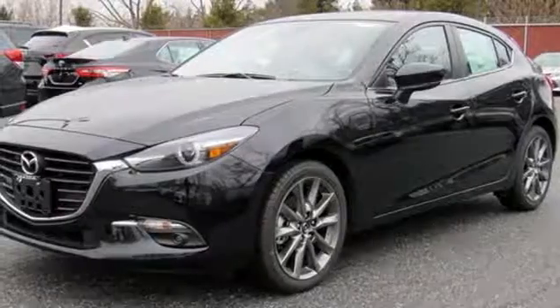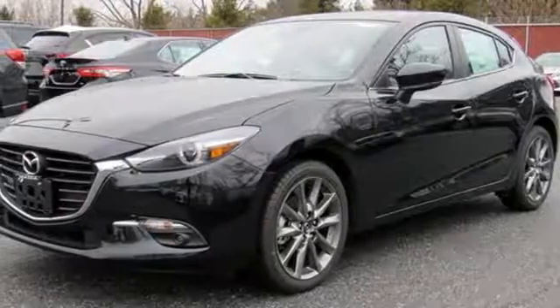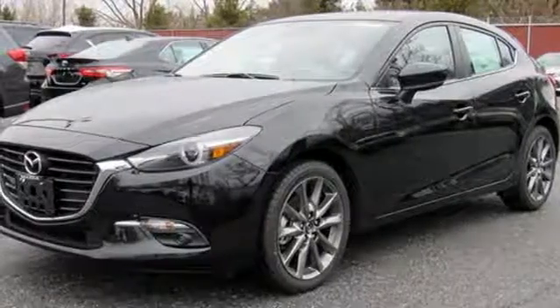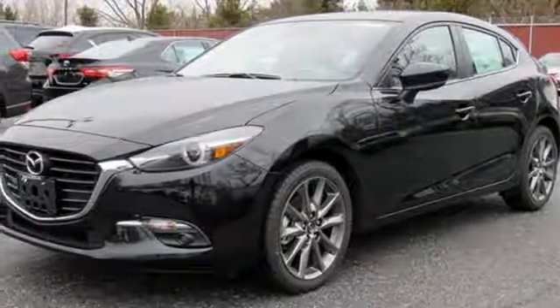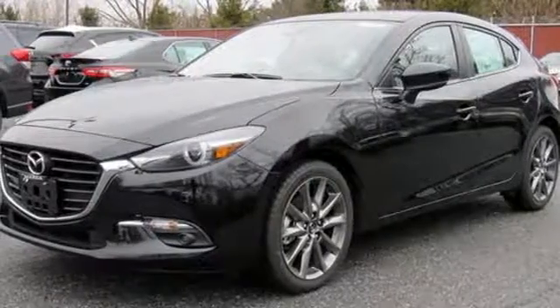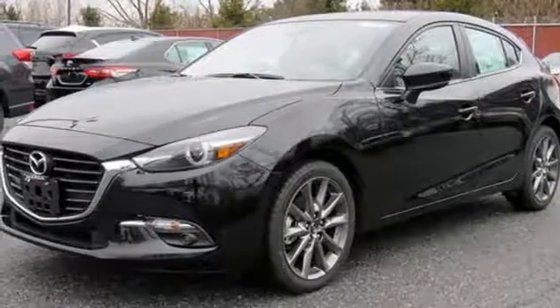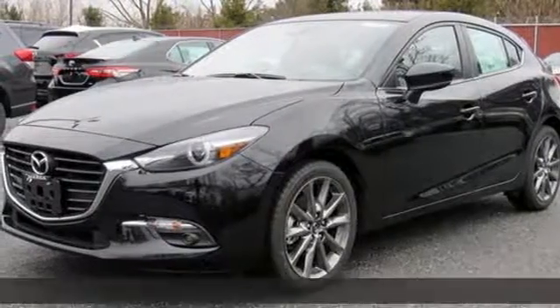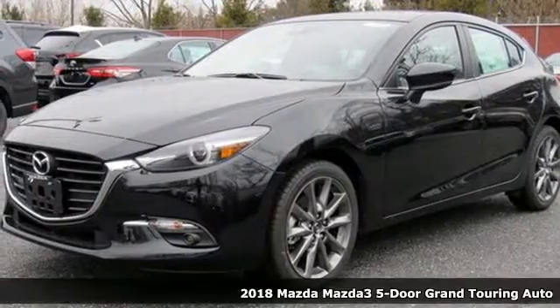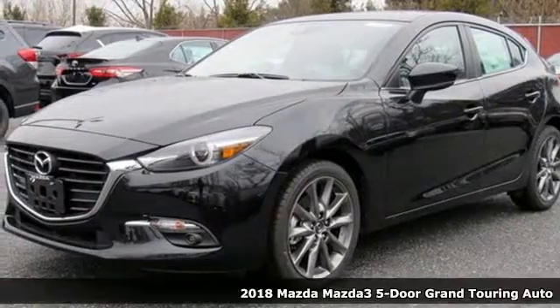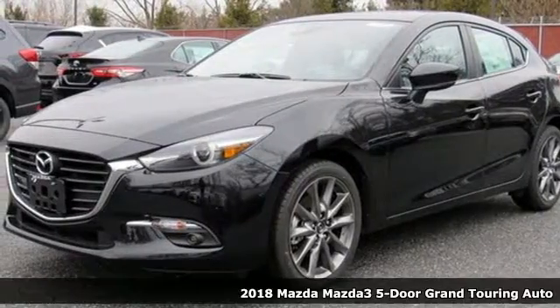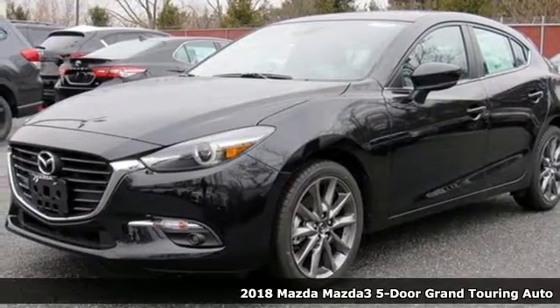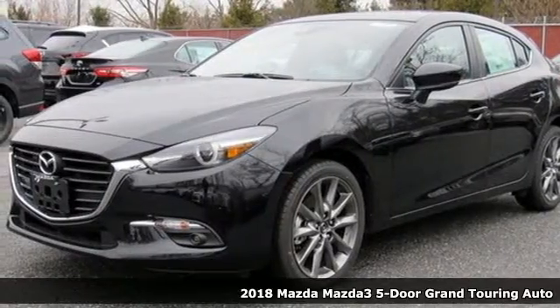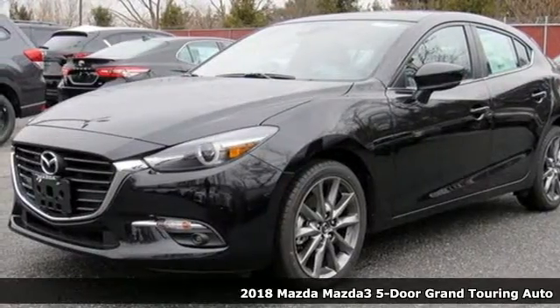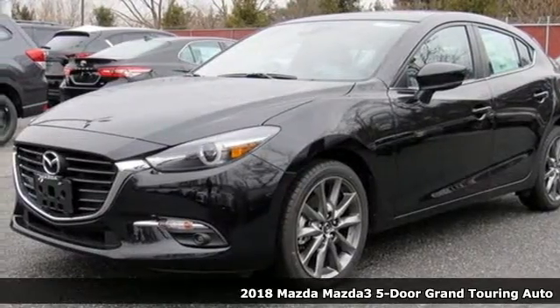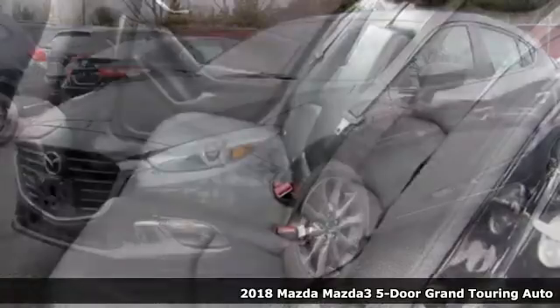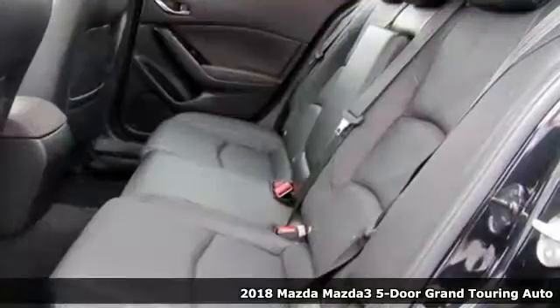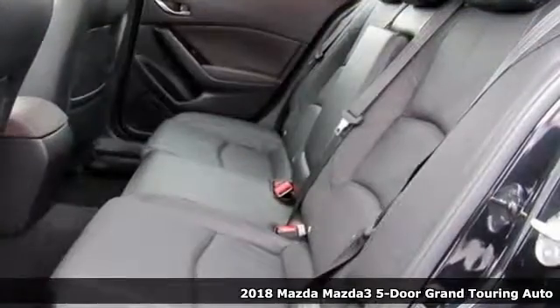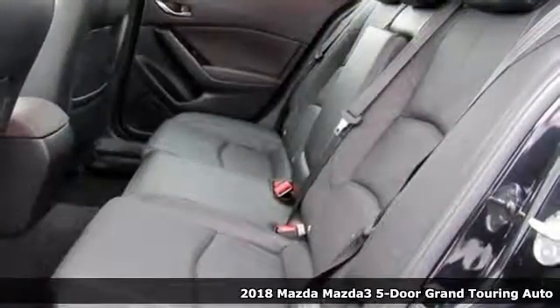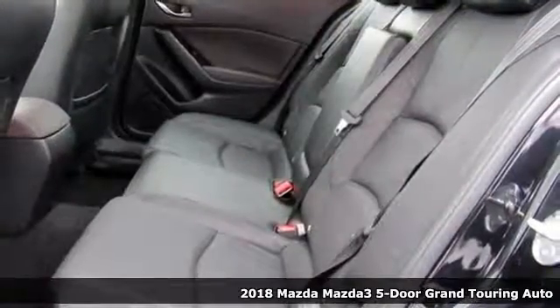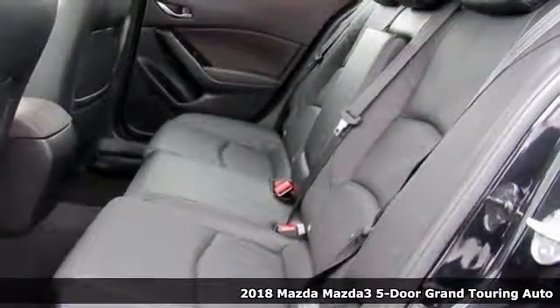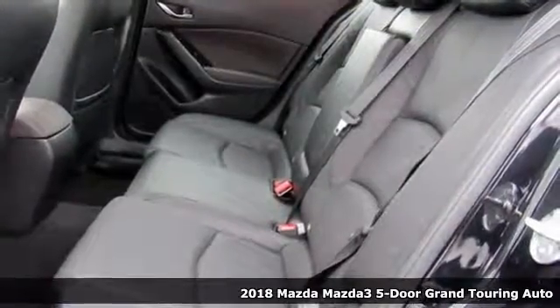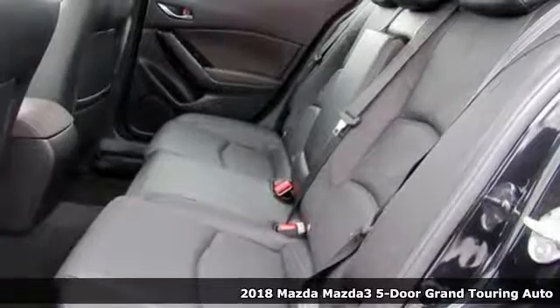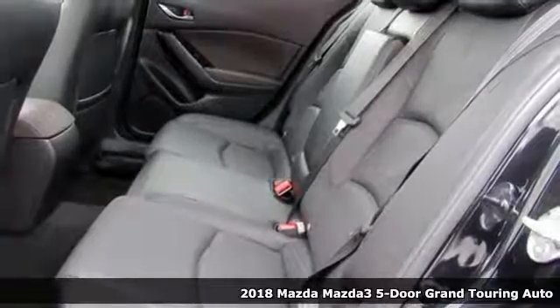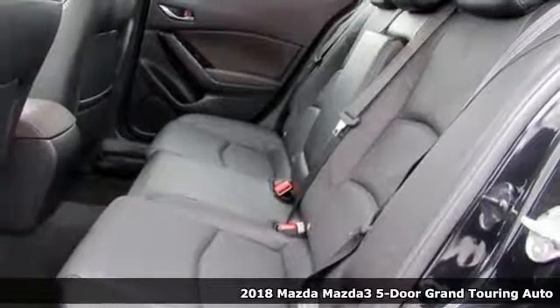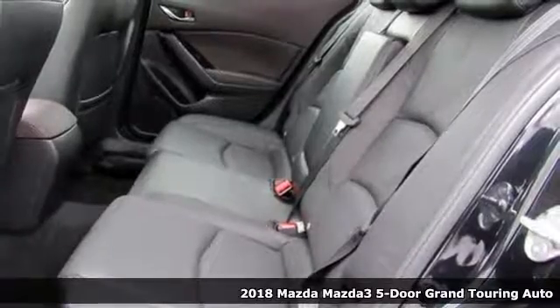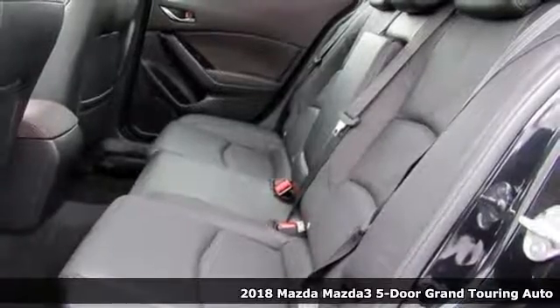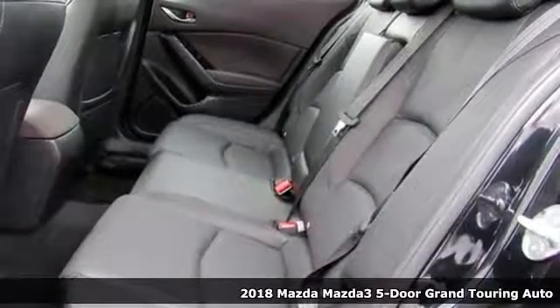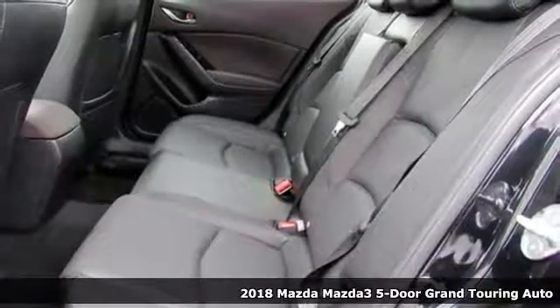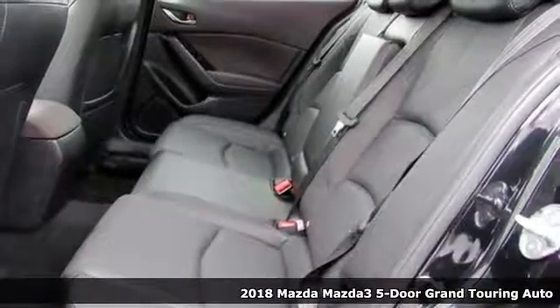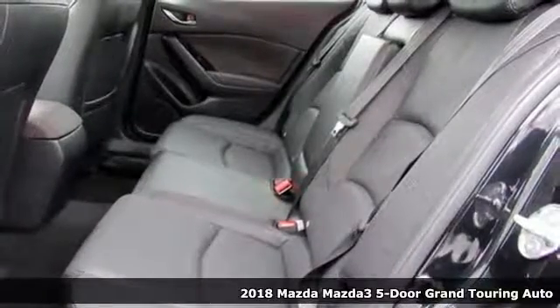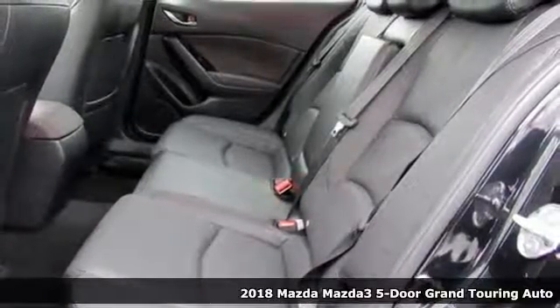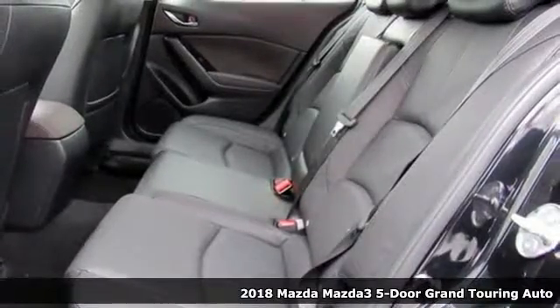Here's a new 2018 Mazda 3 5-door. With Mazda, driving is what matters most.